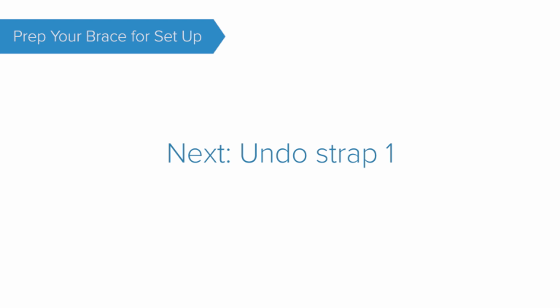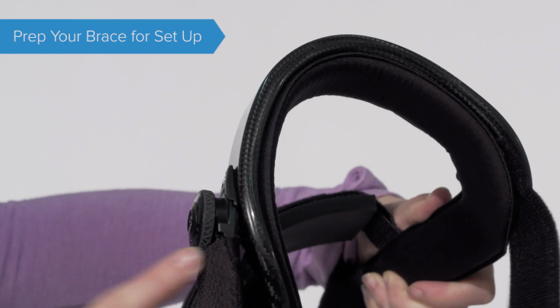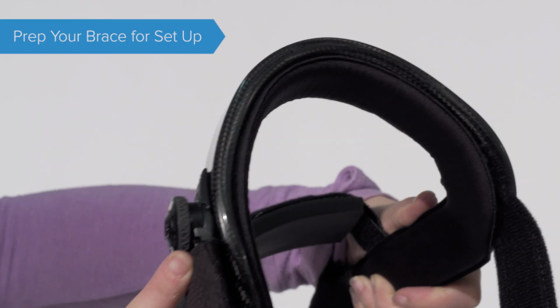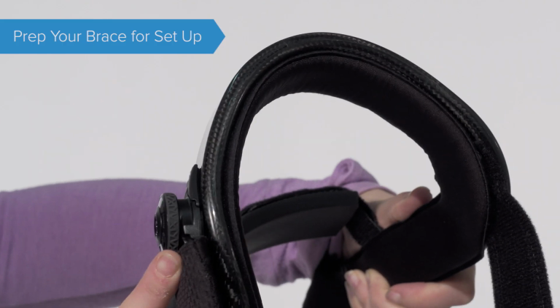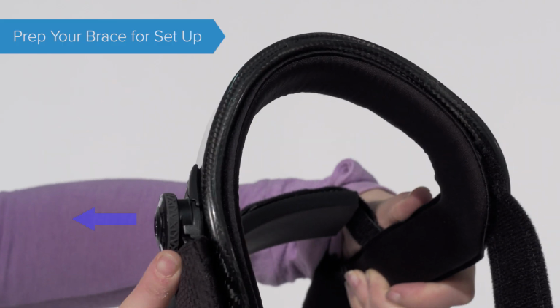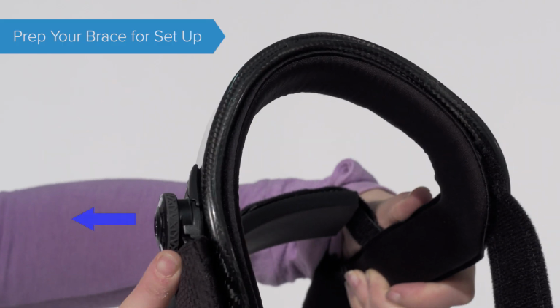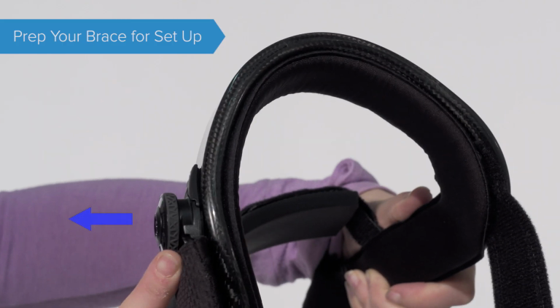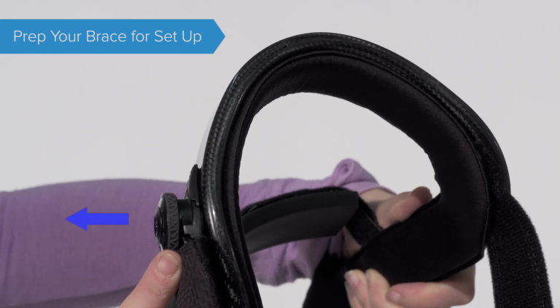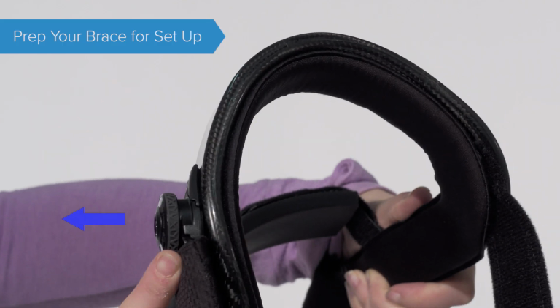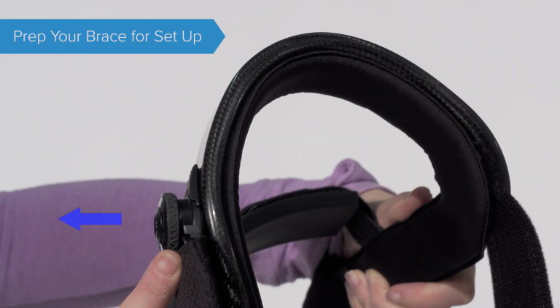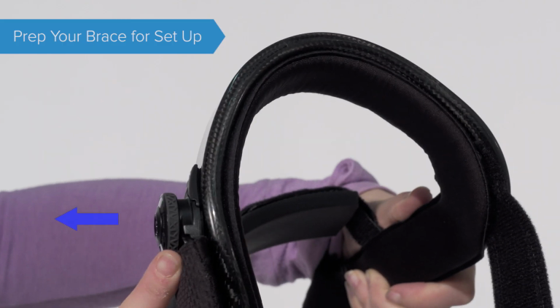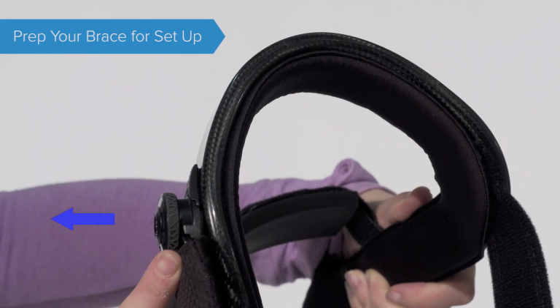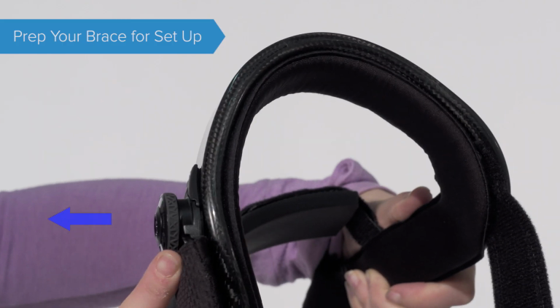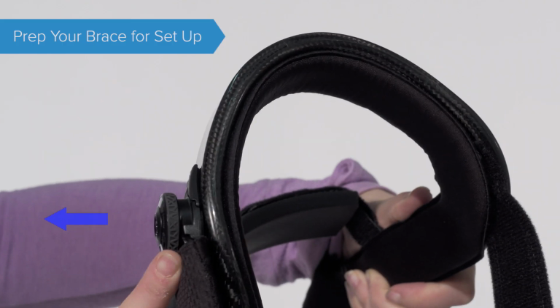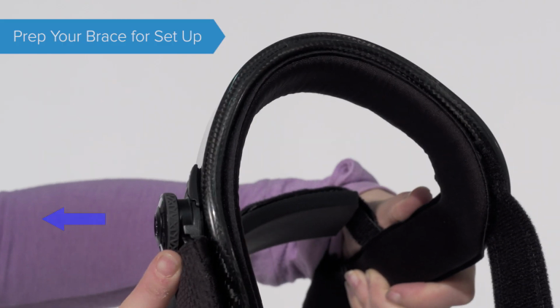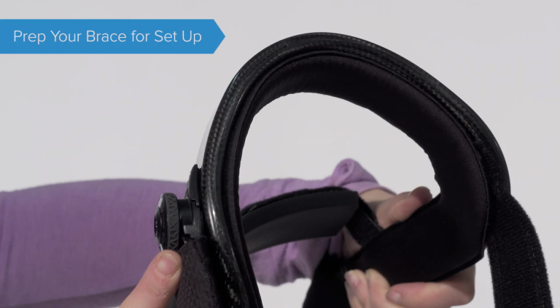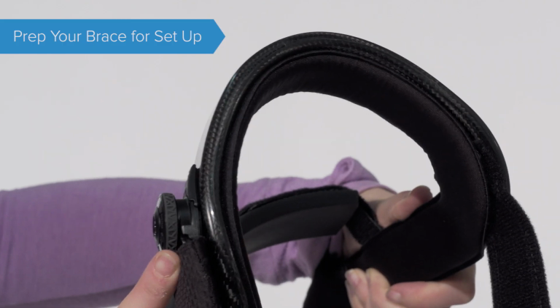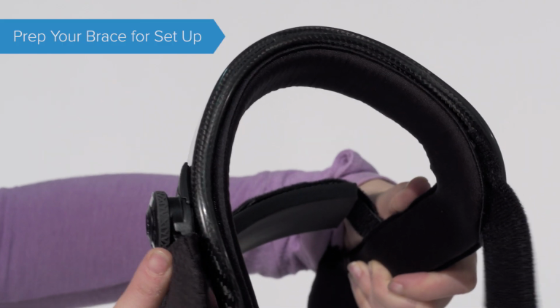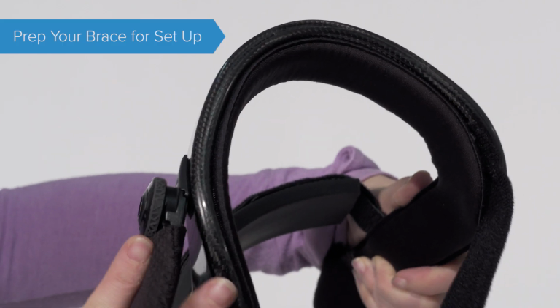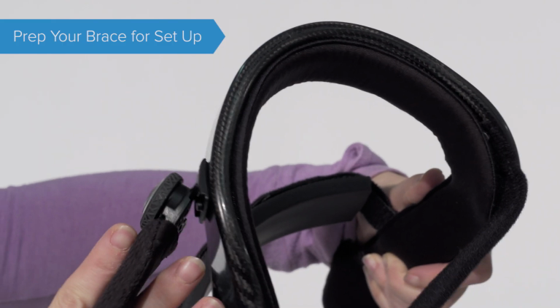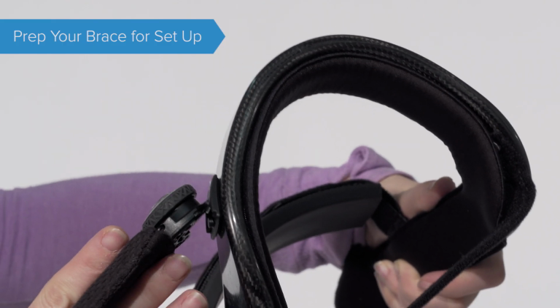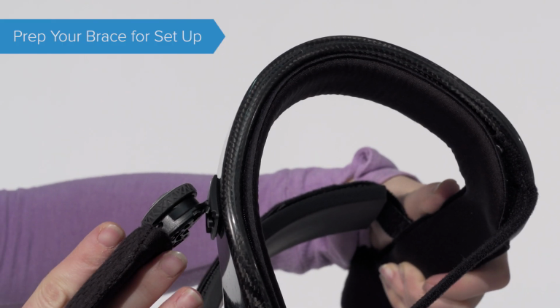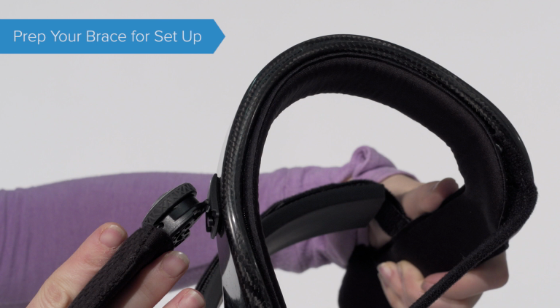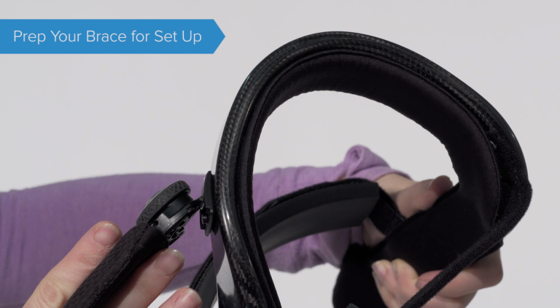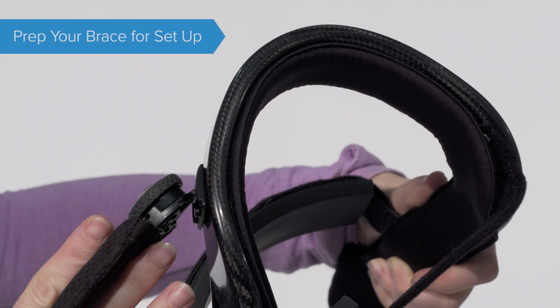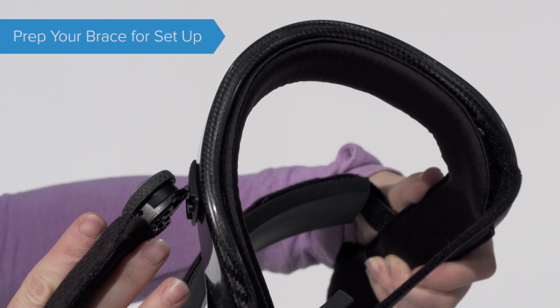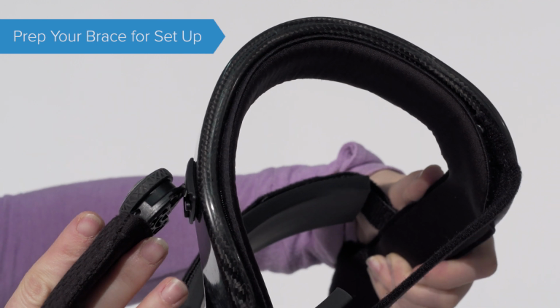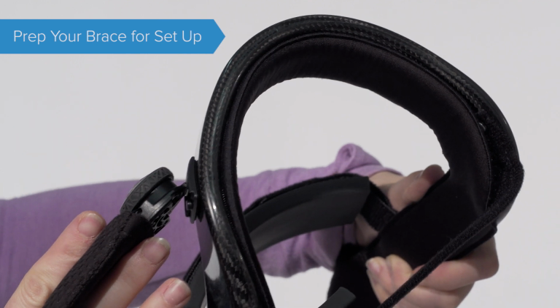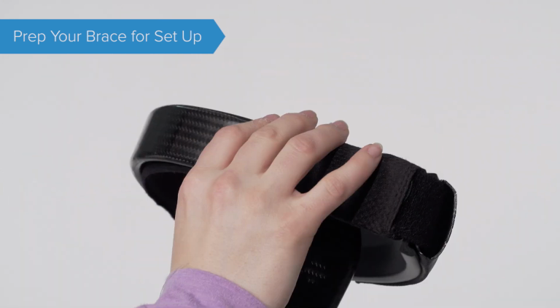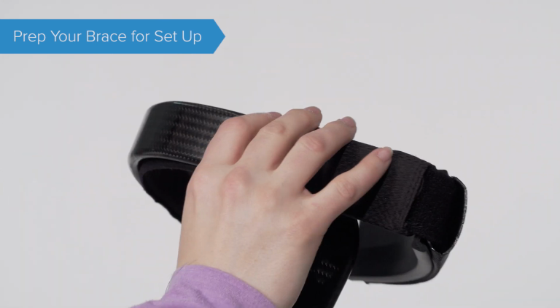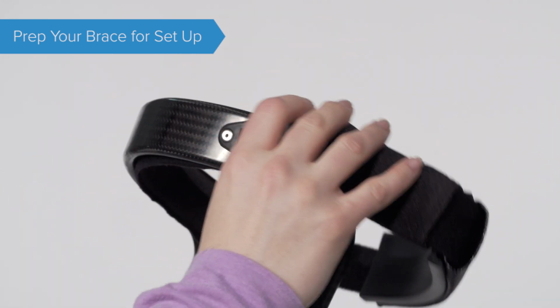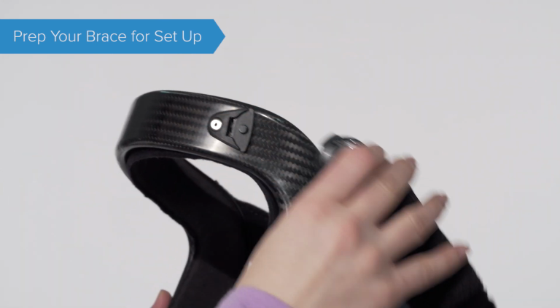Pull the tensioning knob up until you hear a click. Lift the strap at a 45 degree angle and pull away from the brace frame.